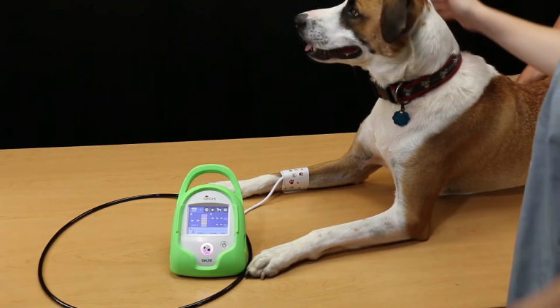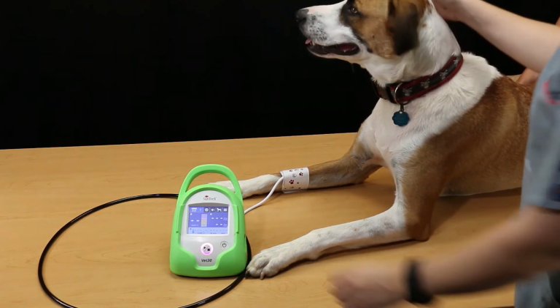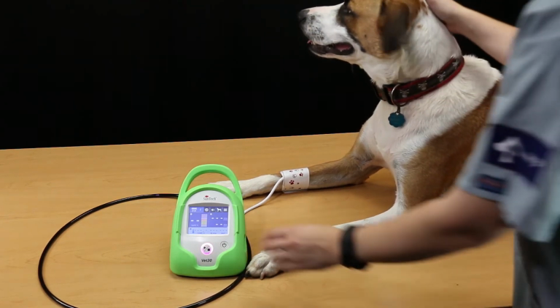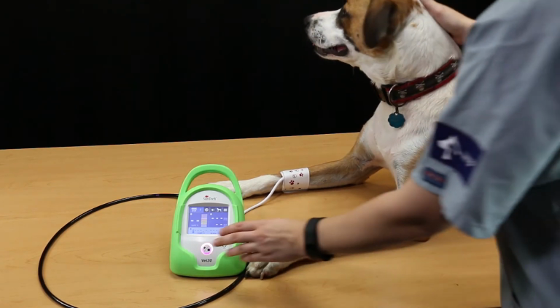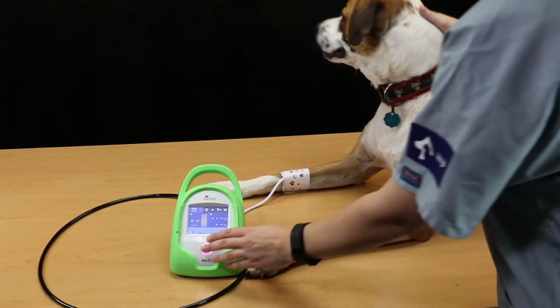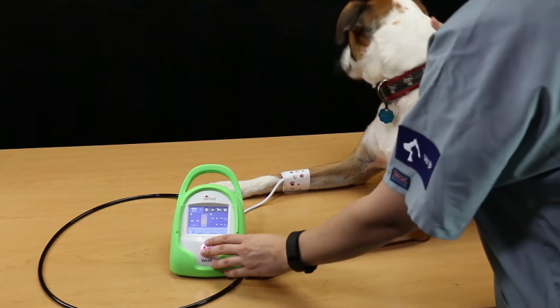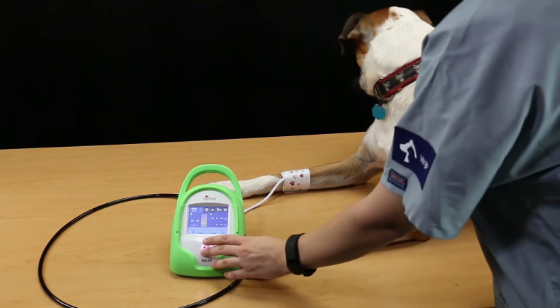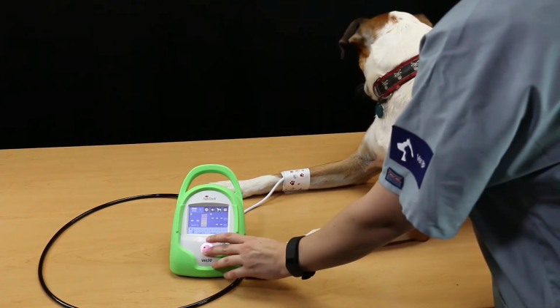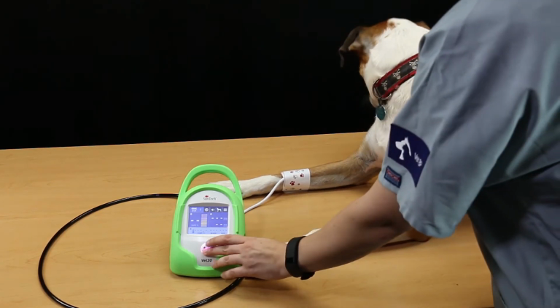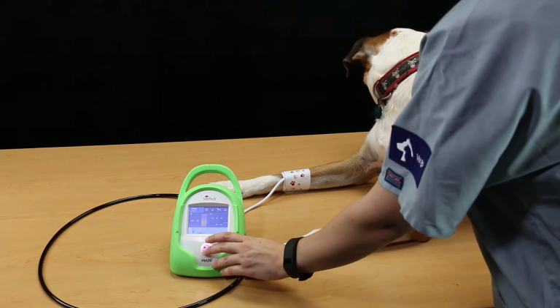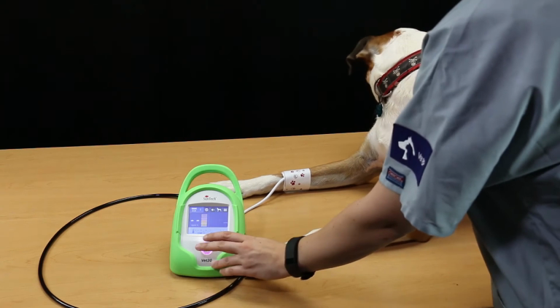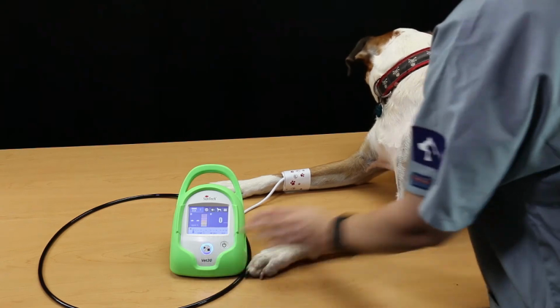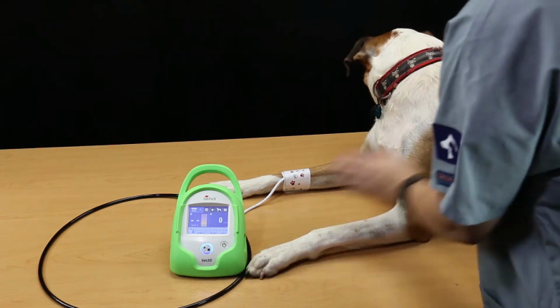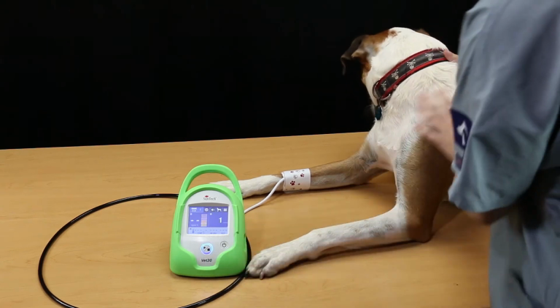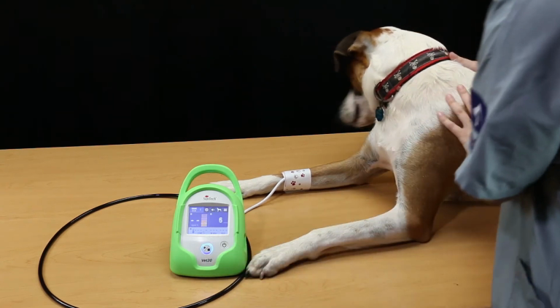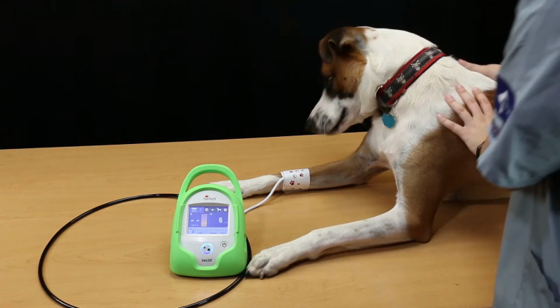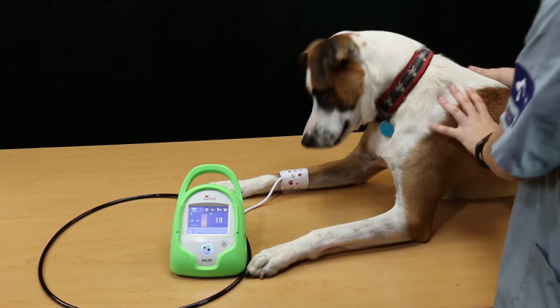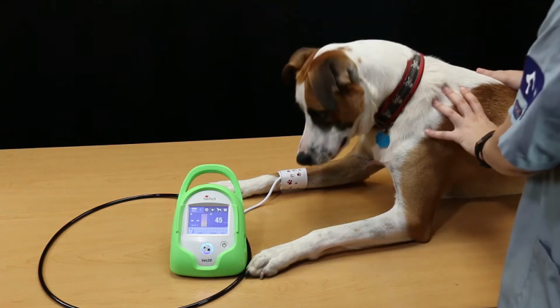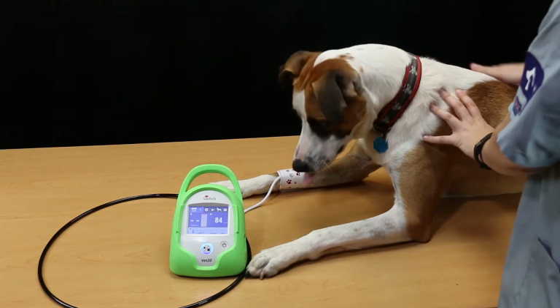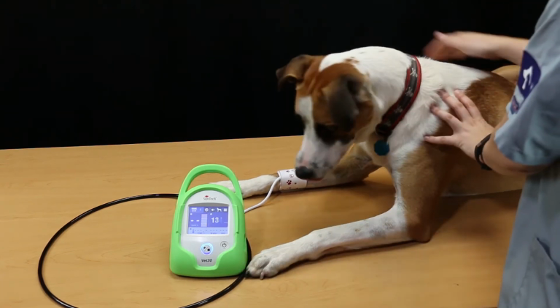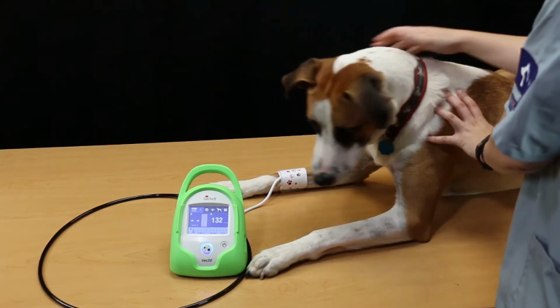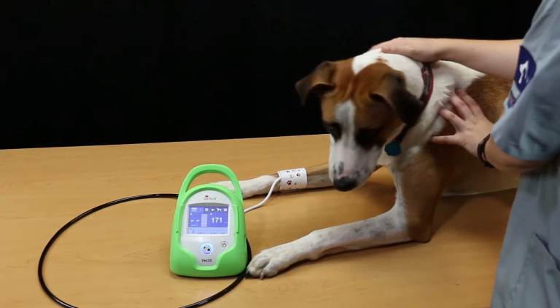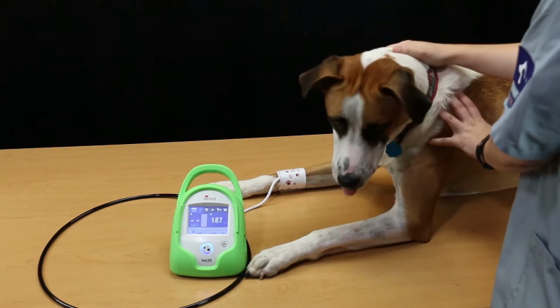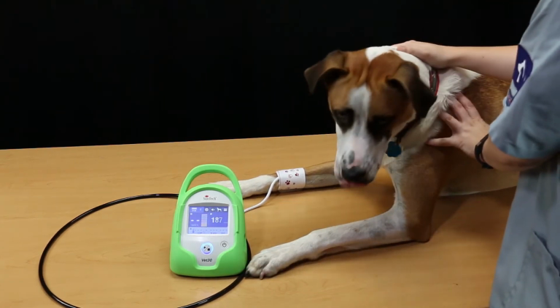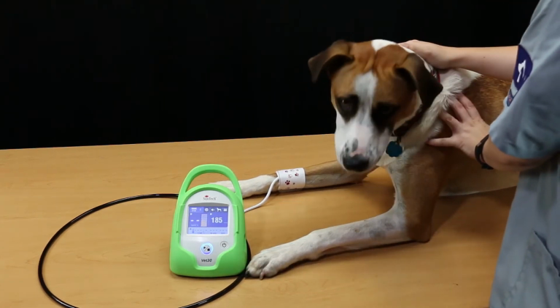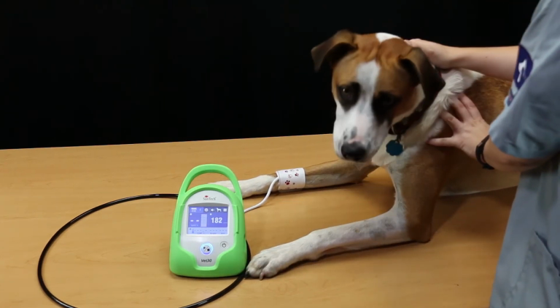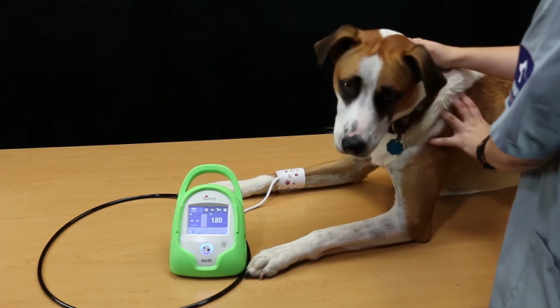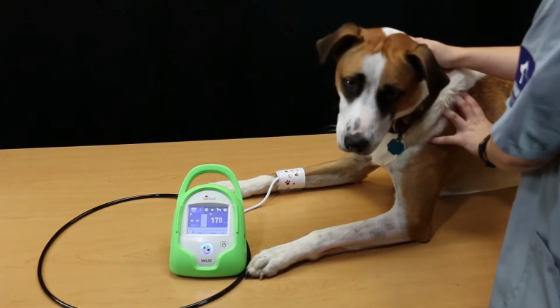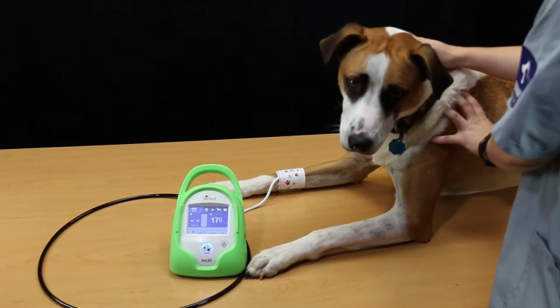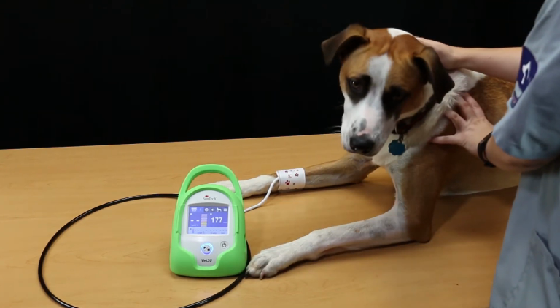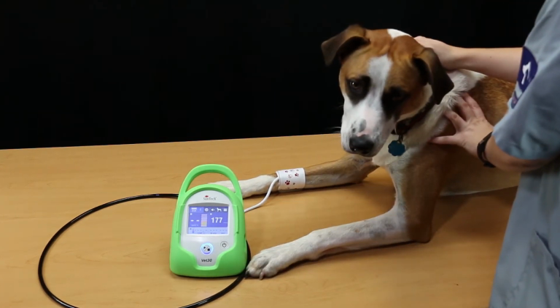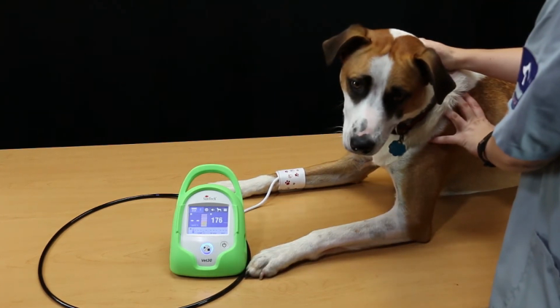To take a single BP measurement, hold the animal in place and press the Start button.